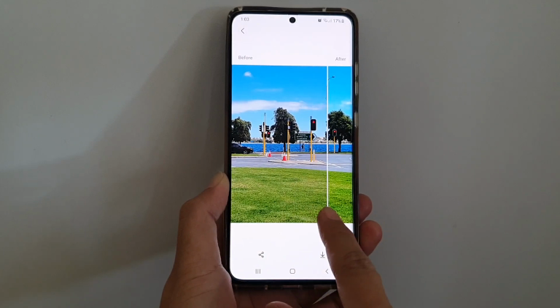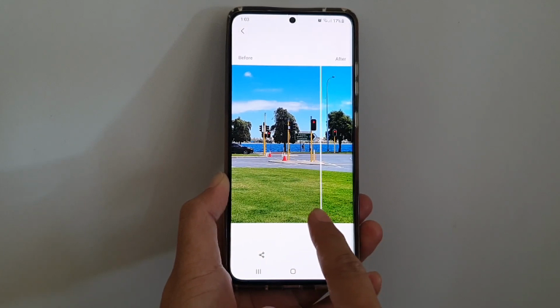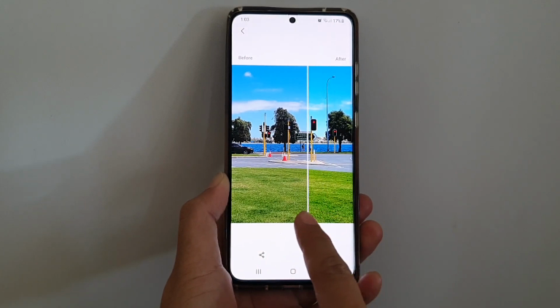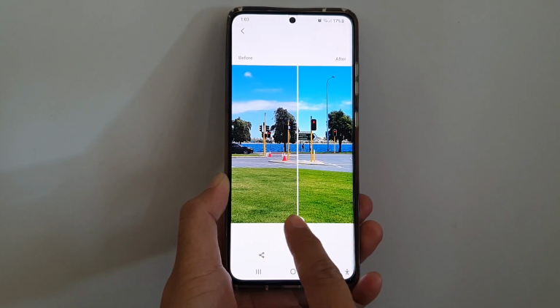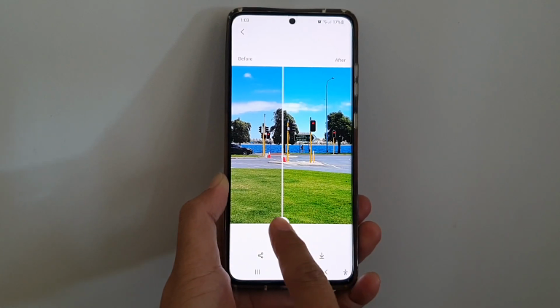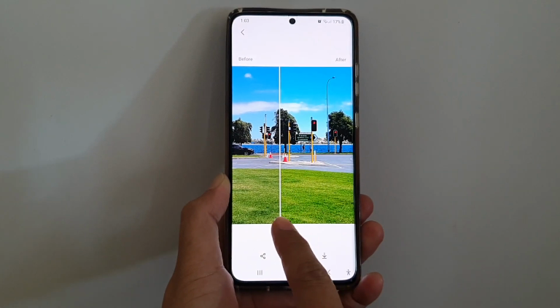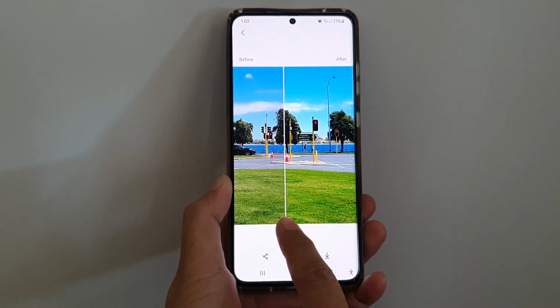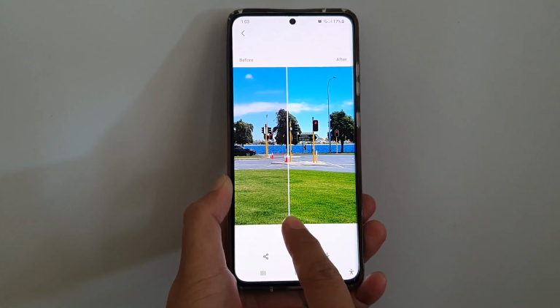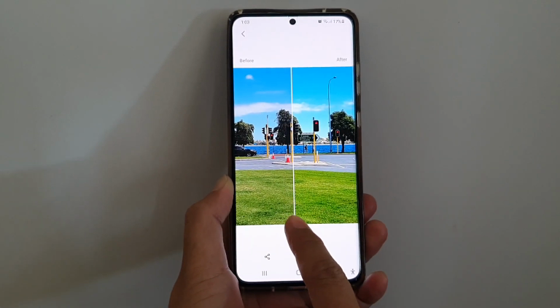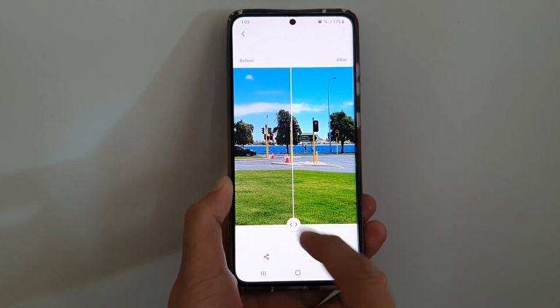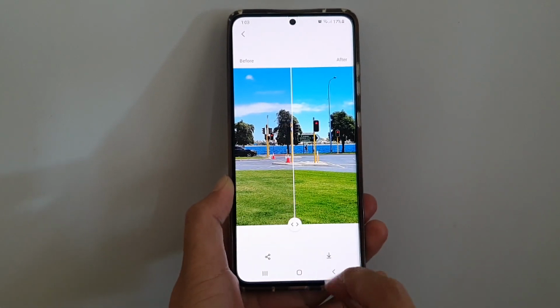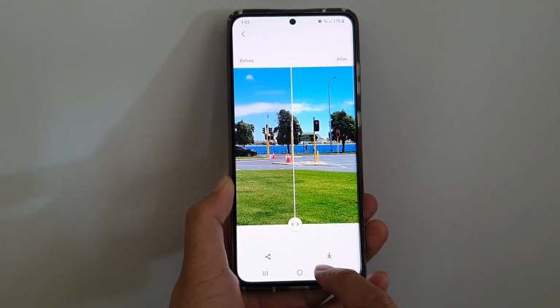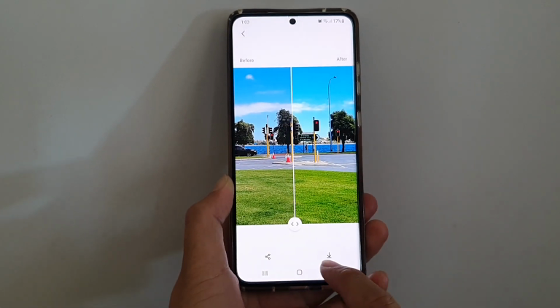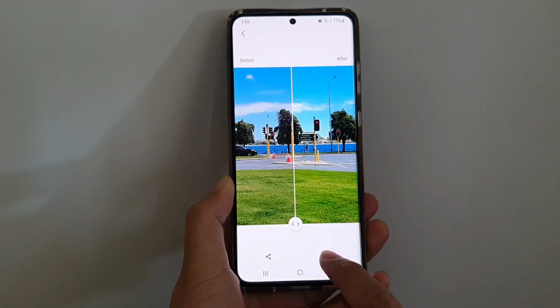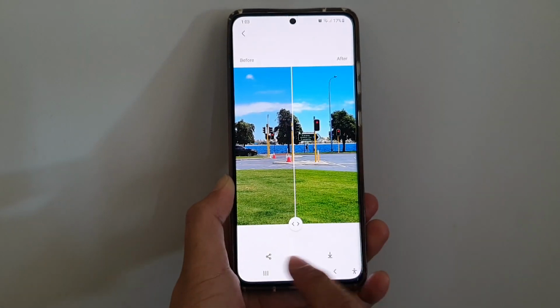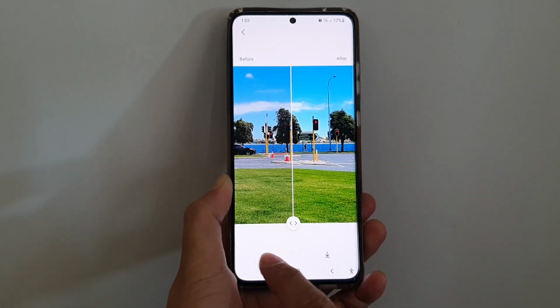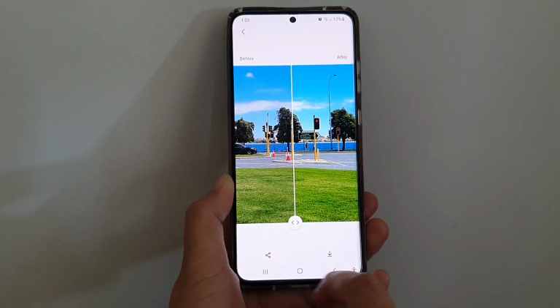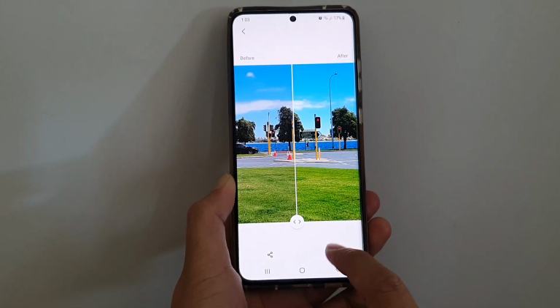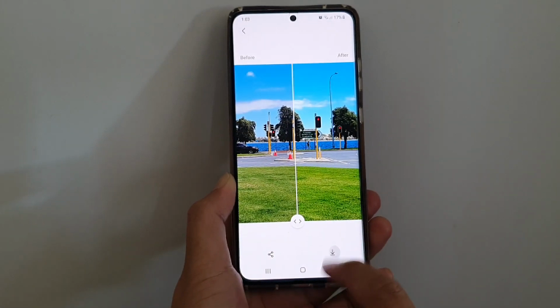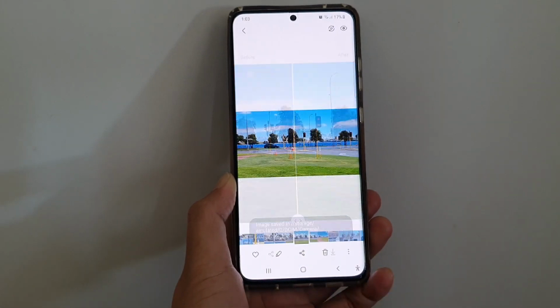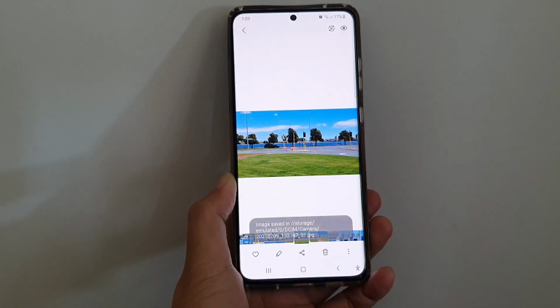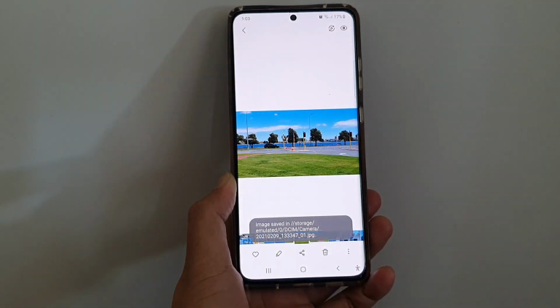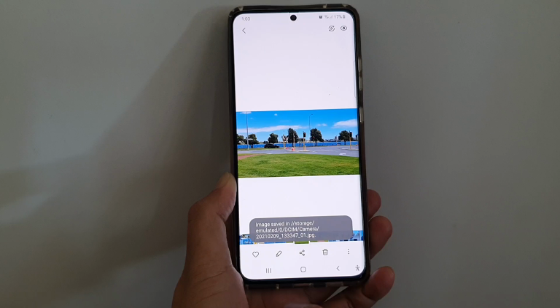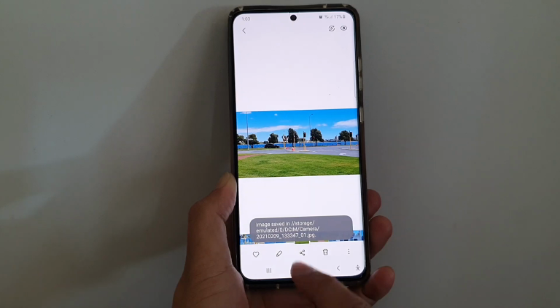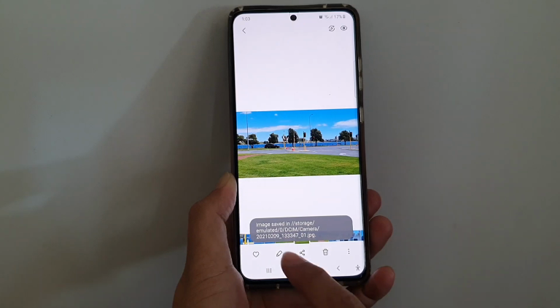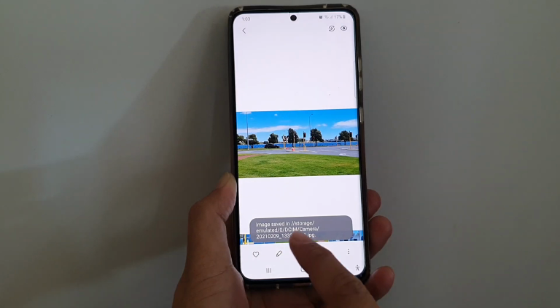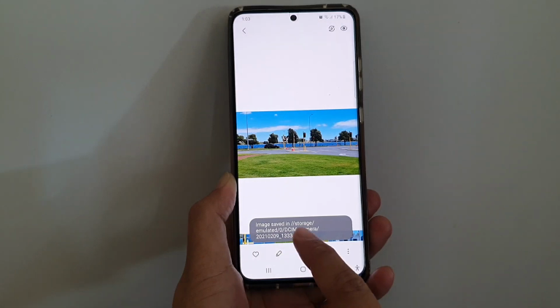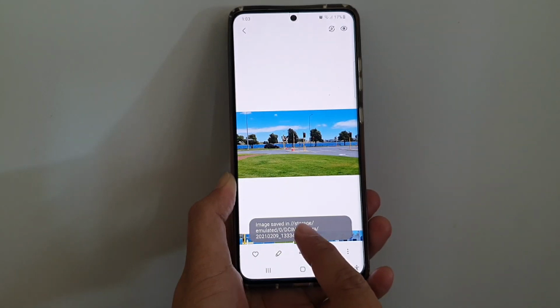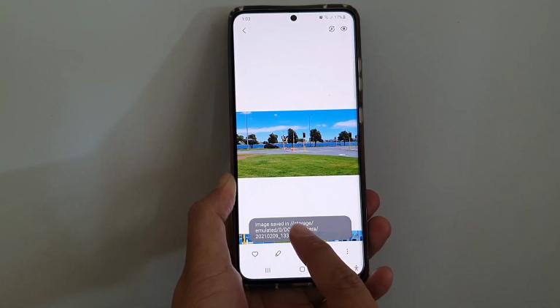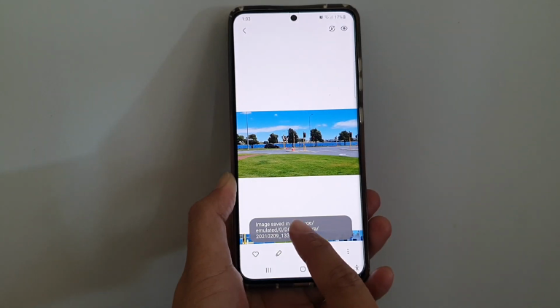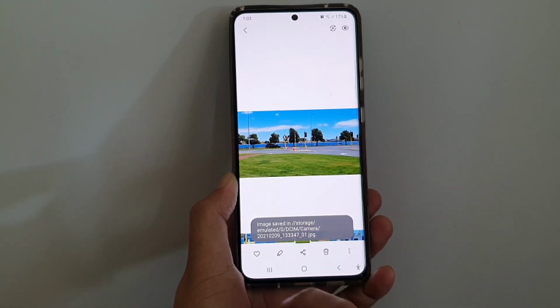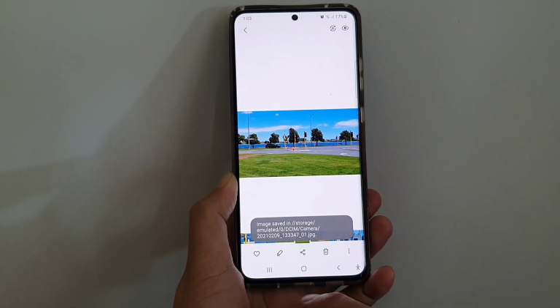So if you're happy, you can tap on the download button or the share button, and that will save it as a new copy.